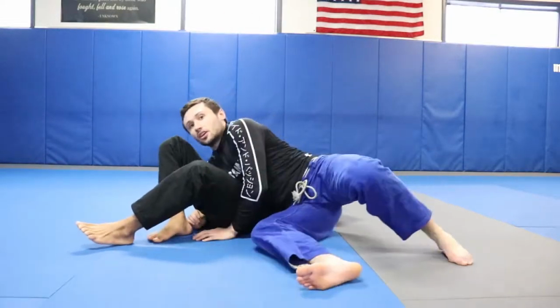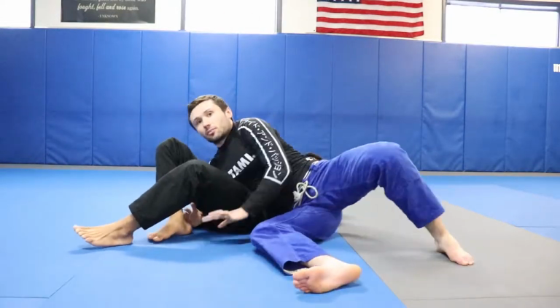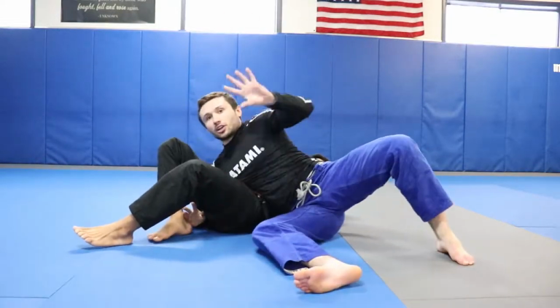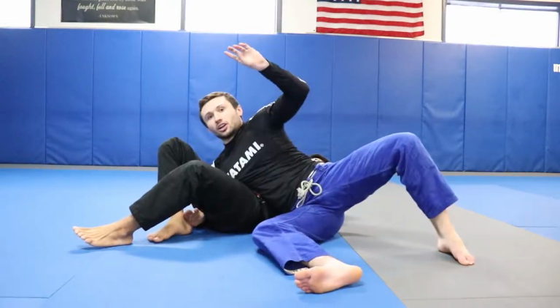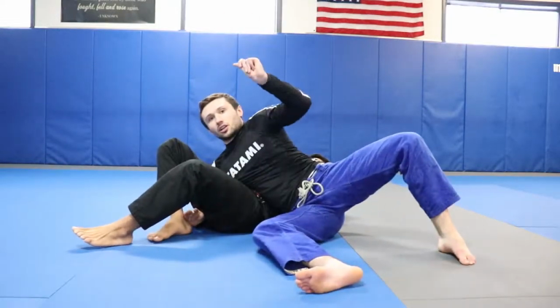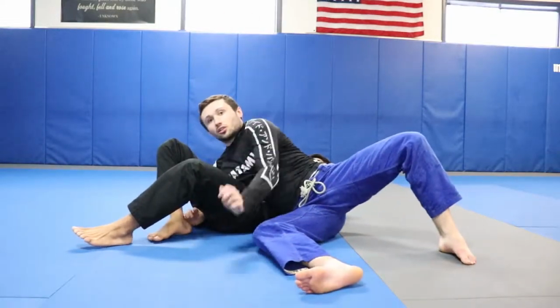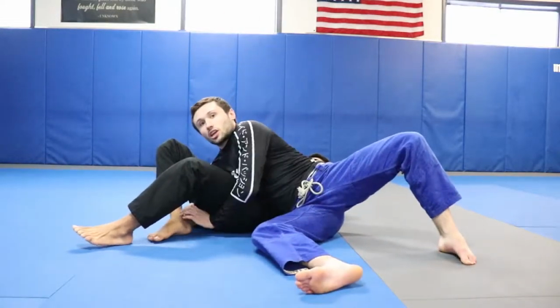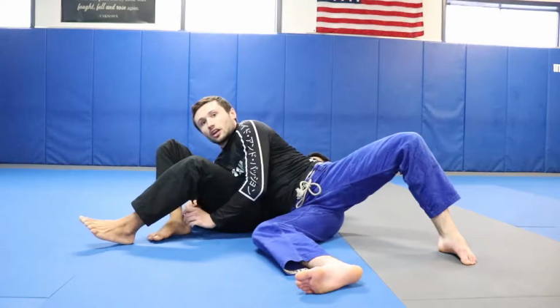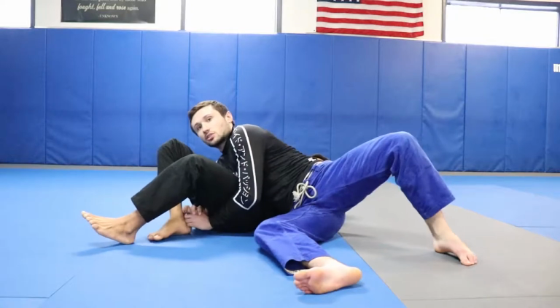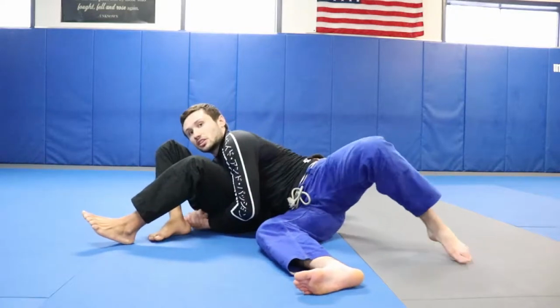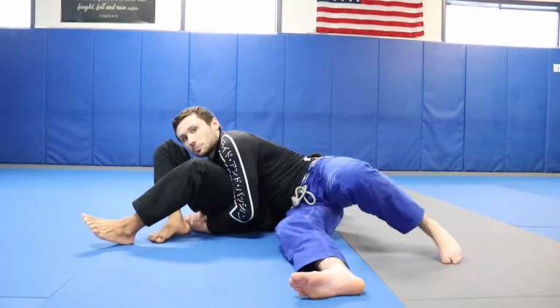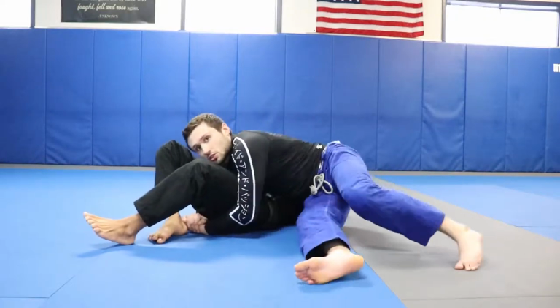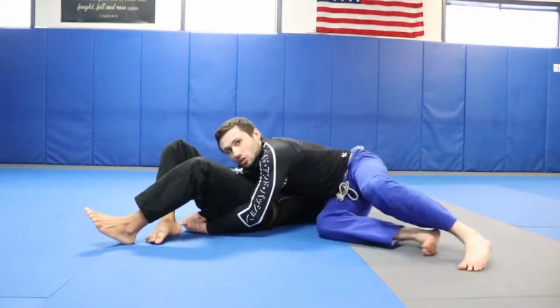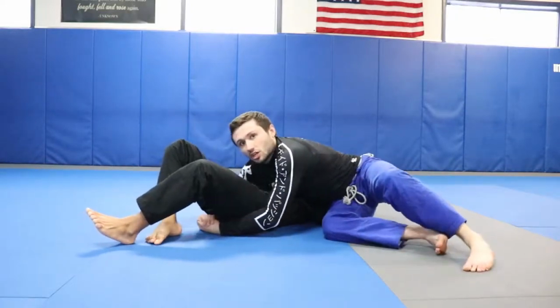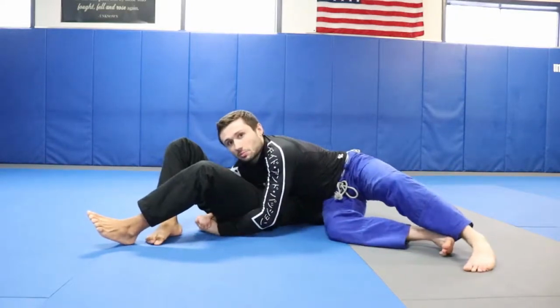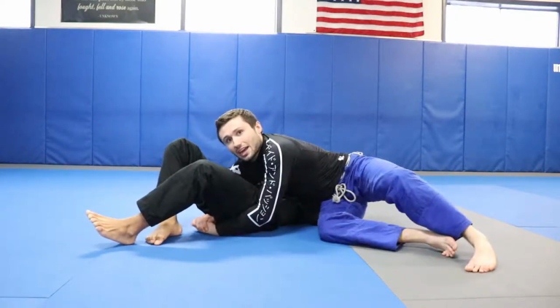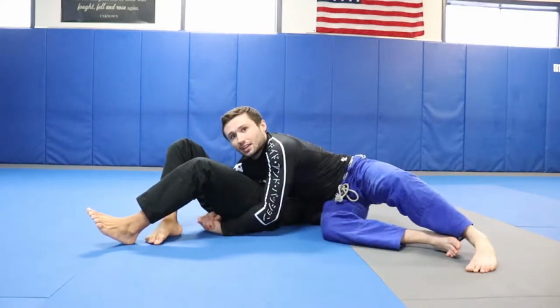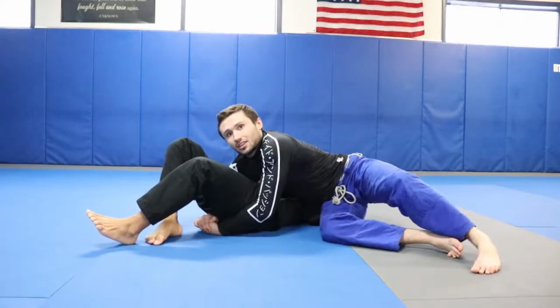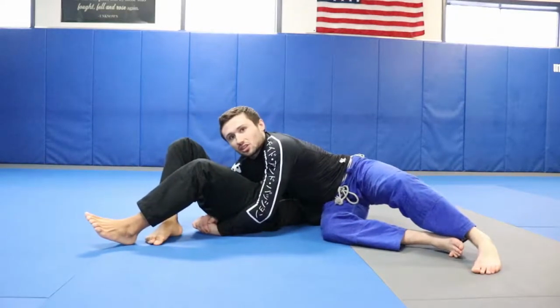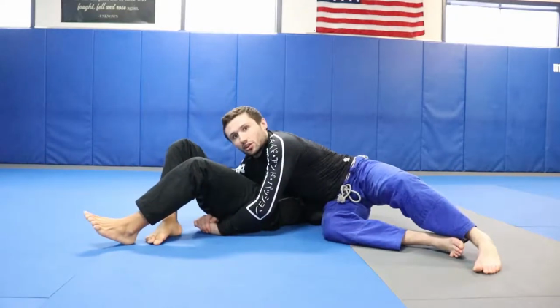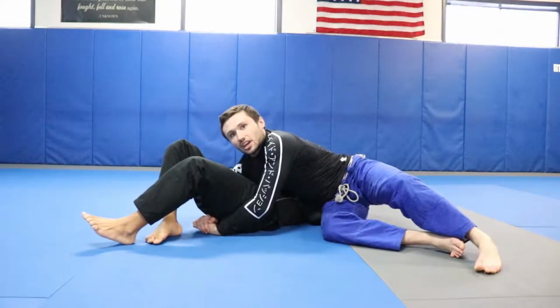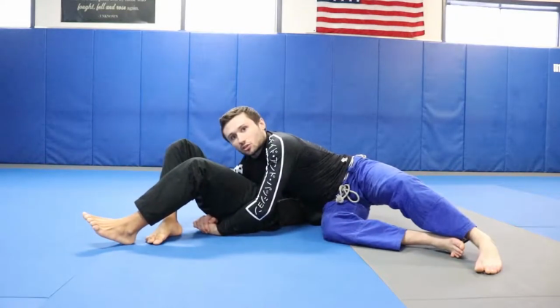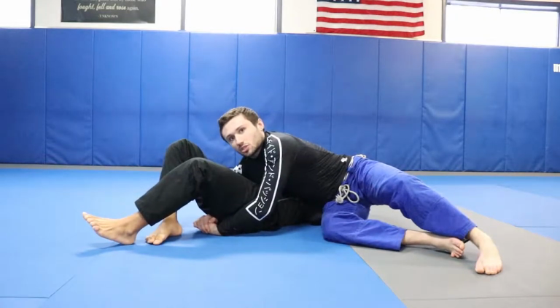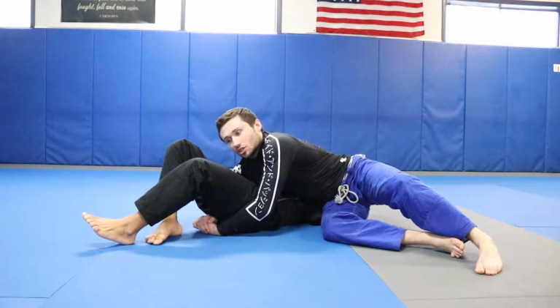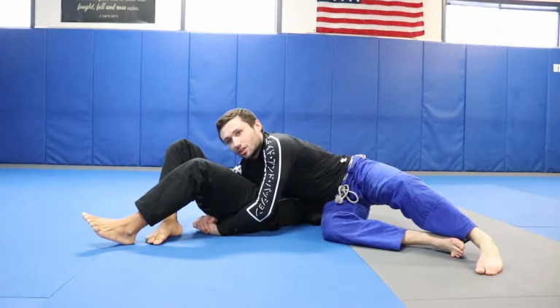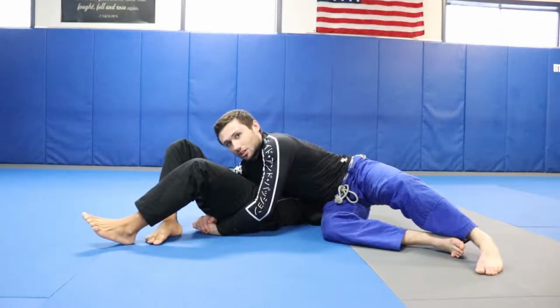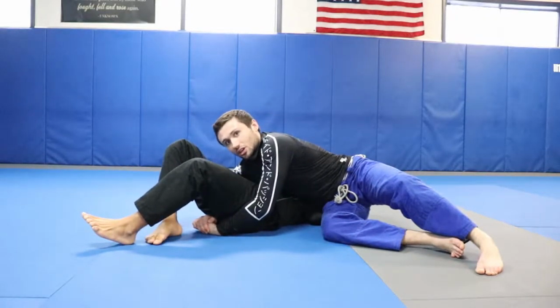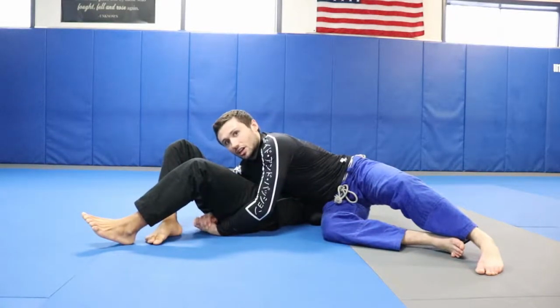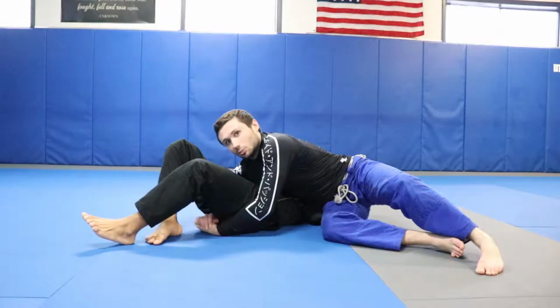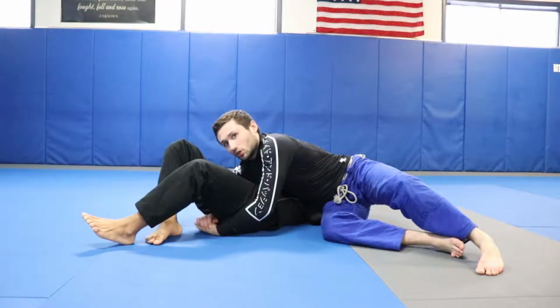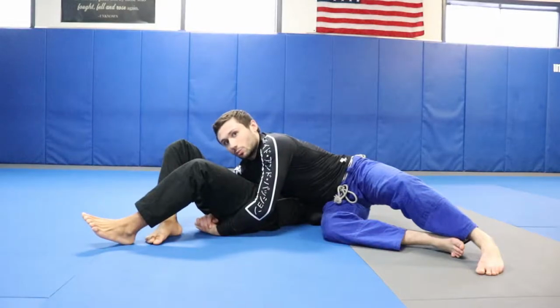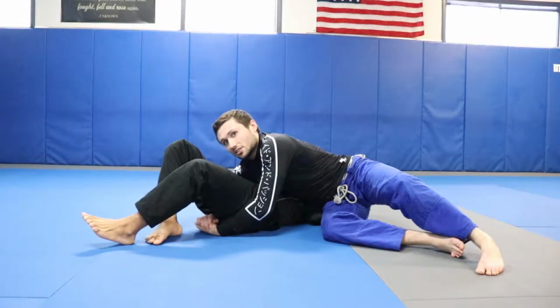From there you're locking your hands around his hips, scooting your hips back, securing your side control position, and getting your points for the pass.